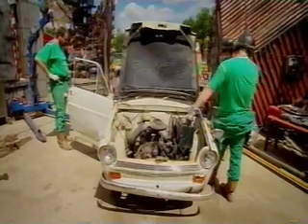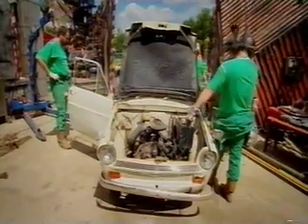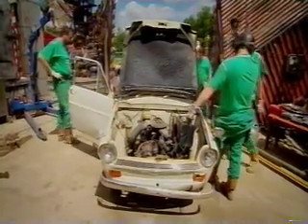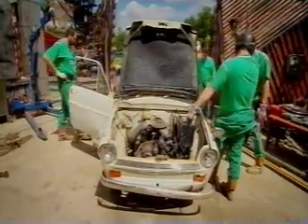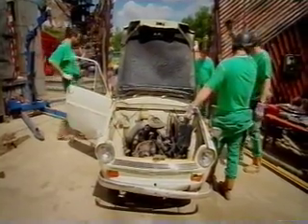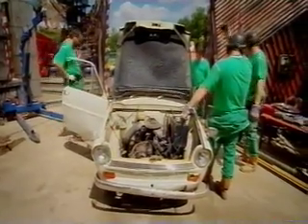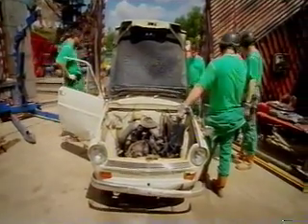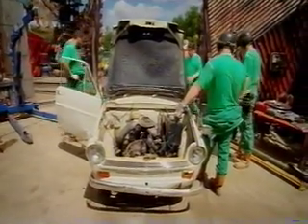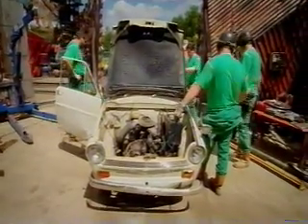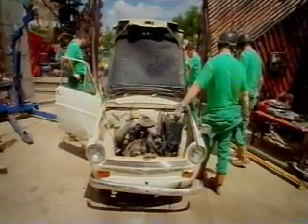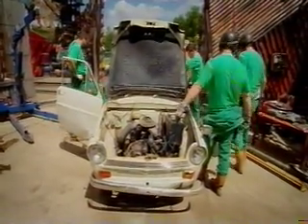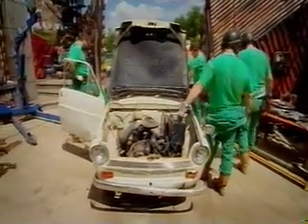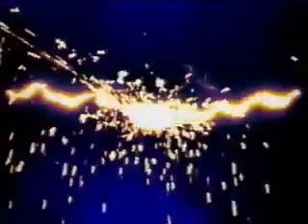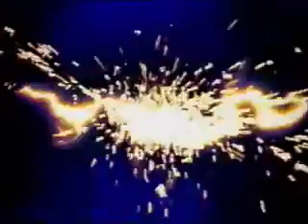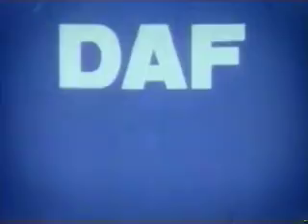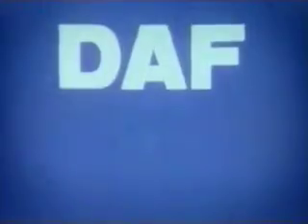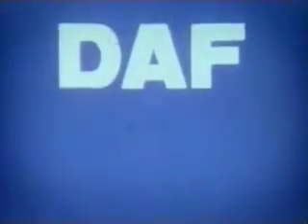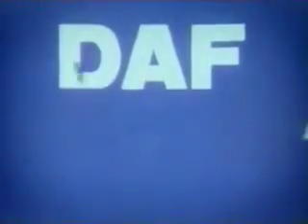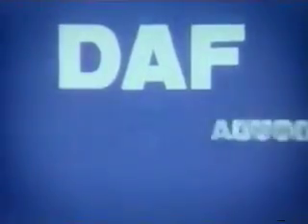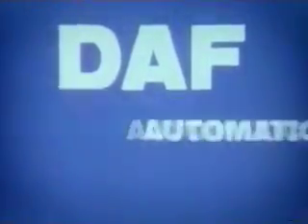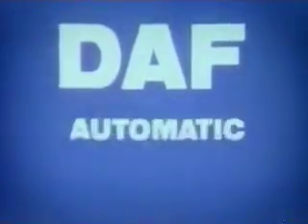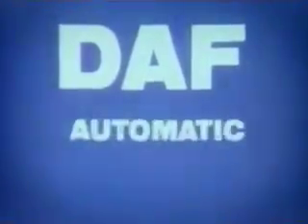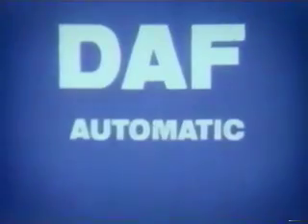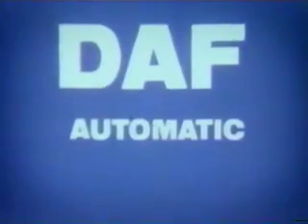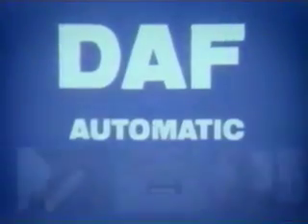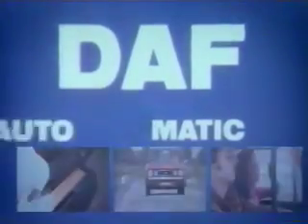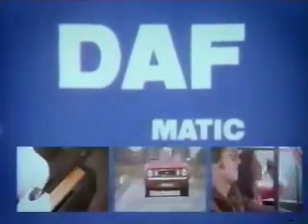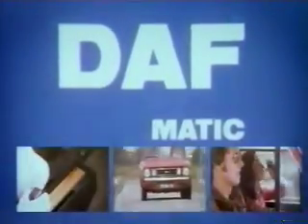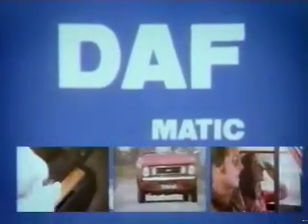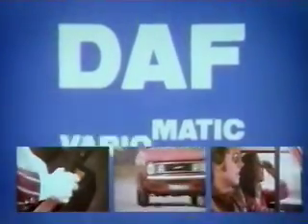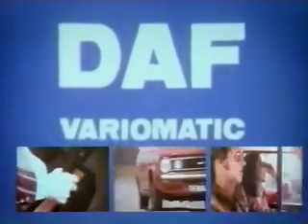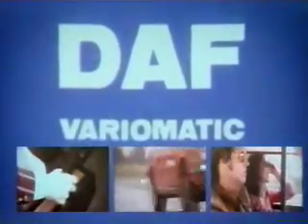They should. It might seem complicated, but the Vari-O-Matic is an ingenious and very simple automatic transmission.